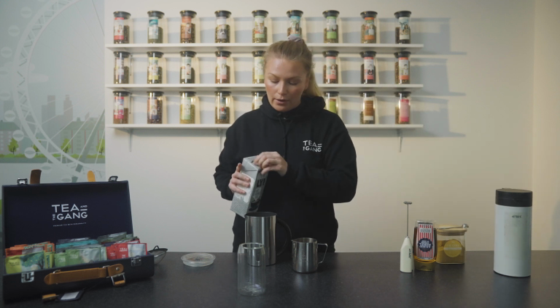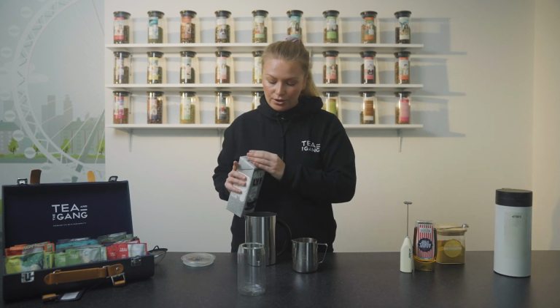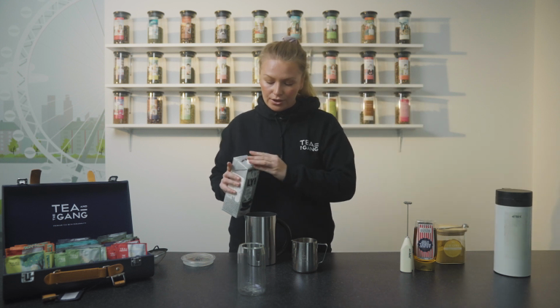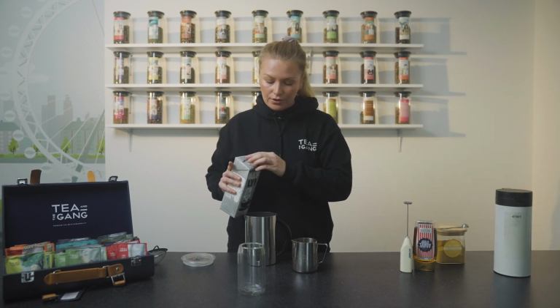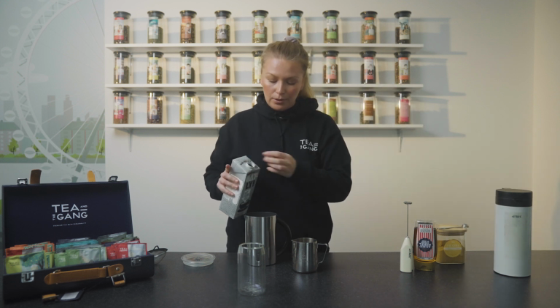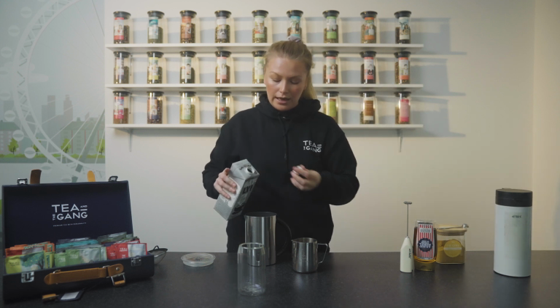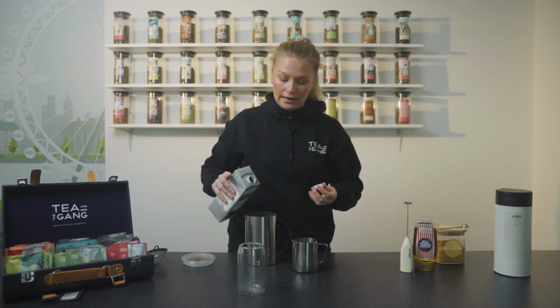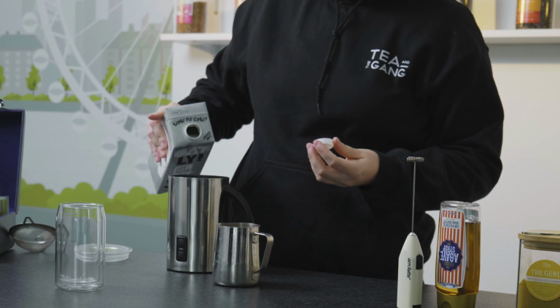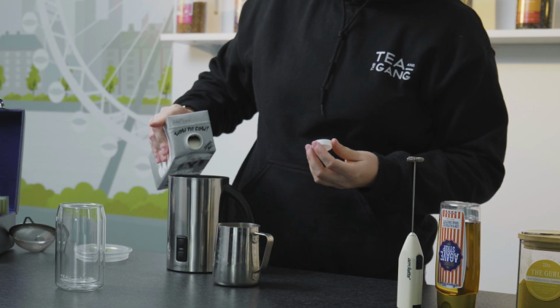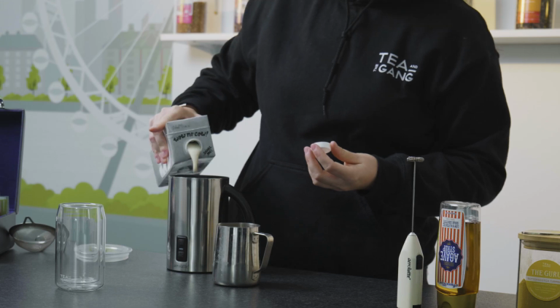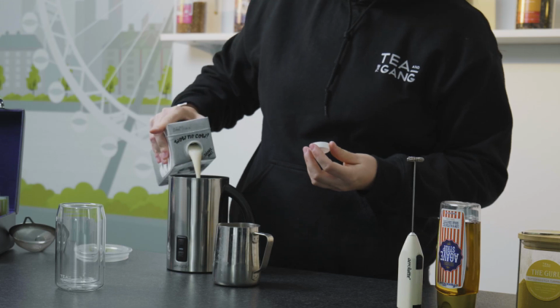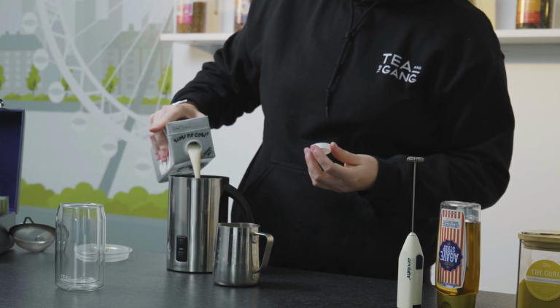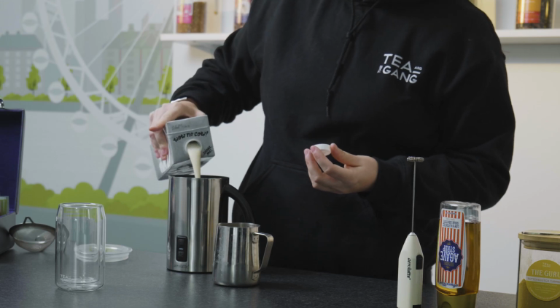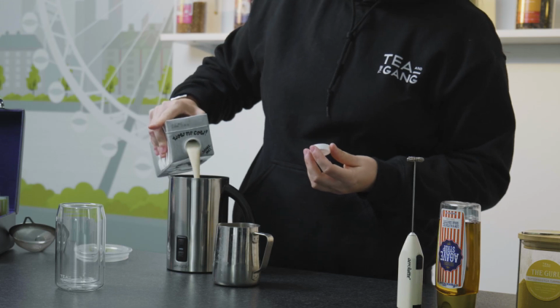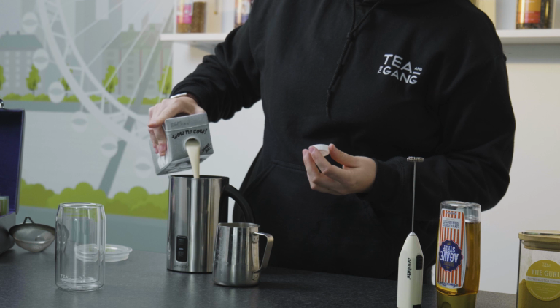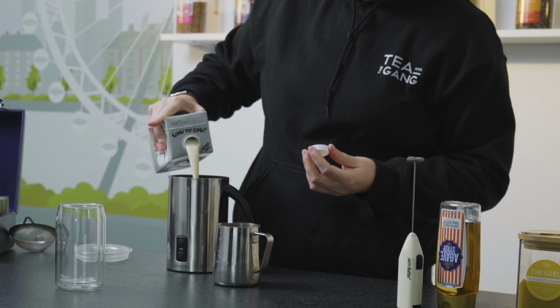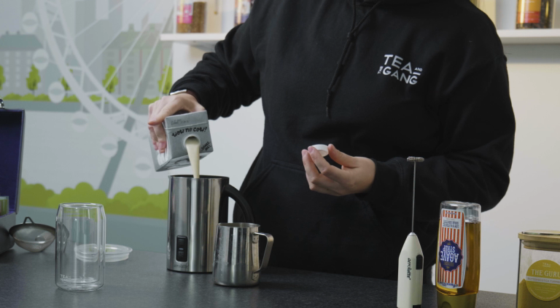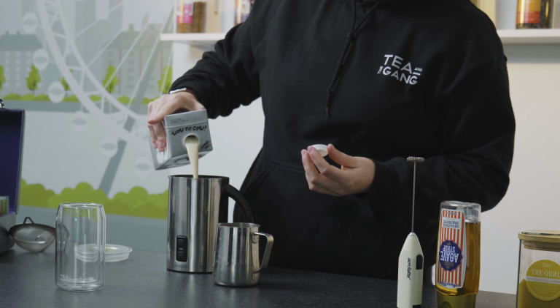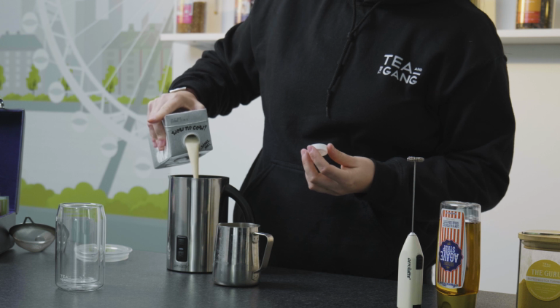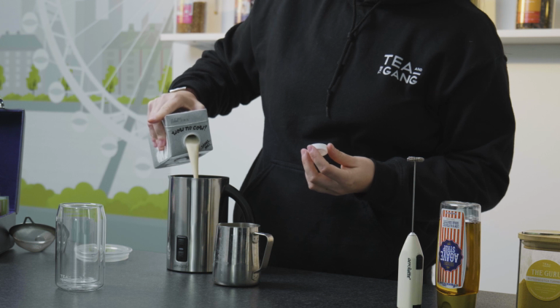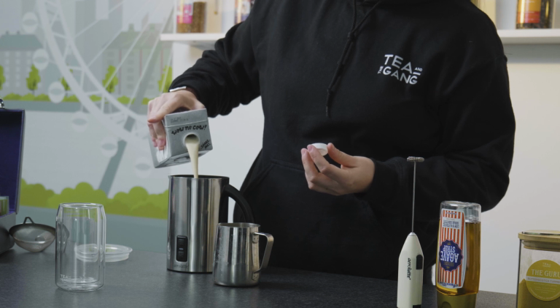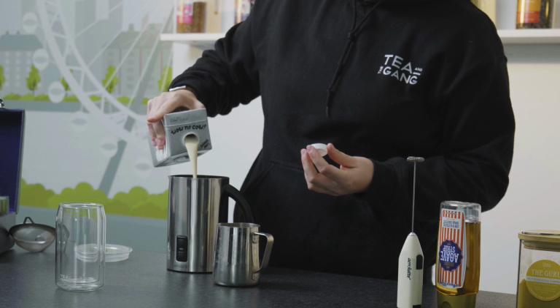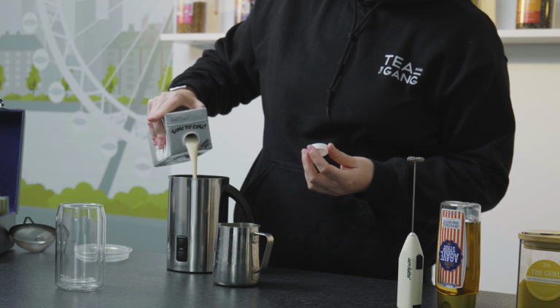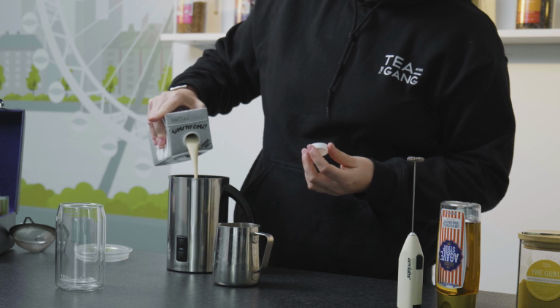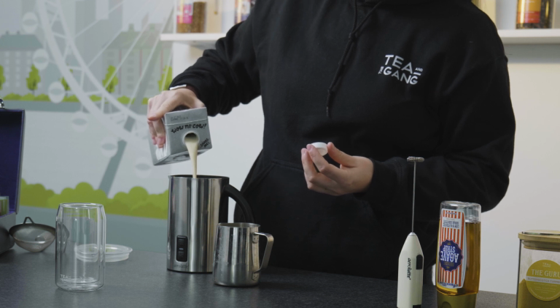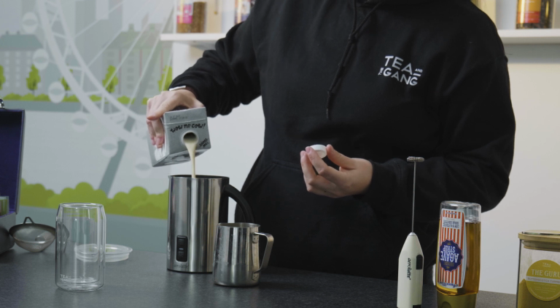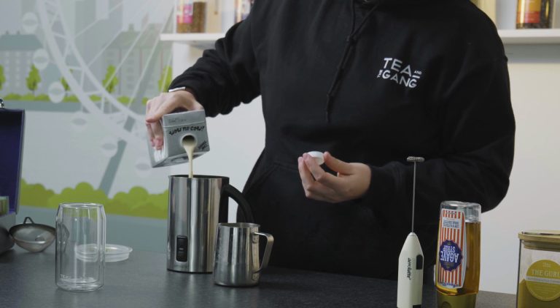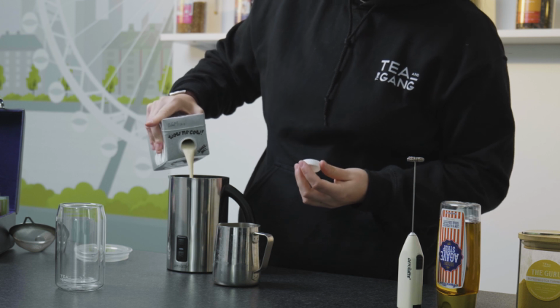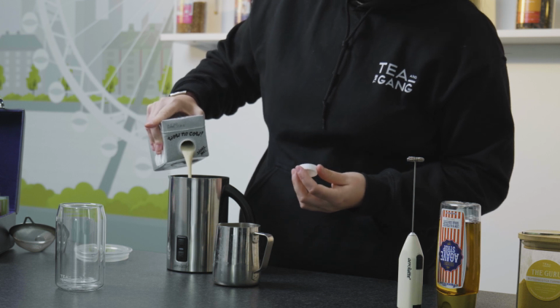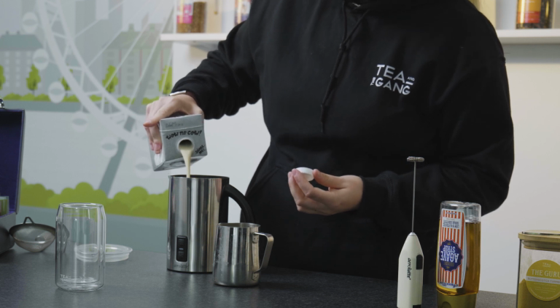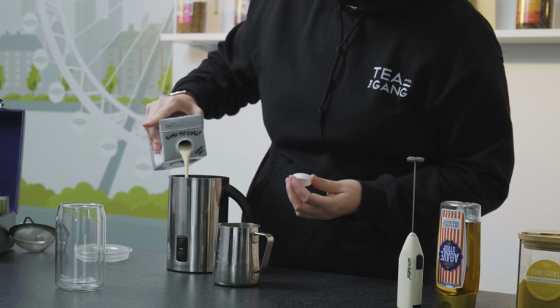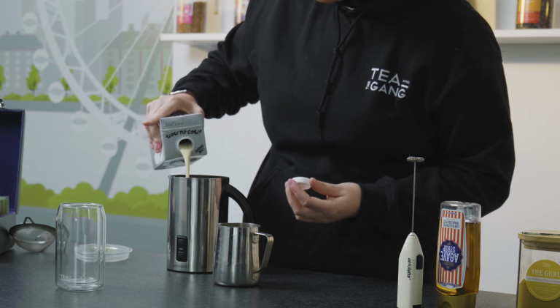So I'm just going to put into our milk frother, our steamer.